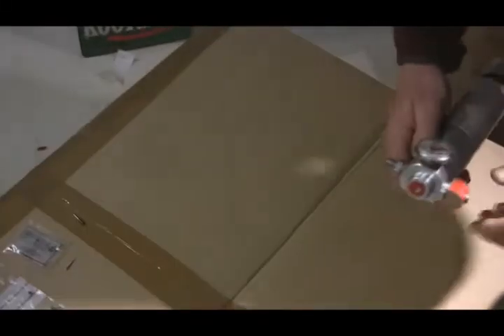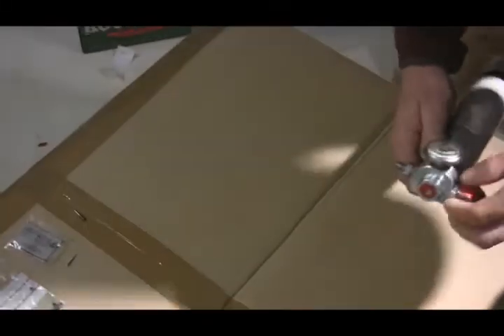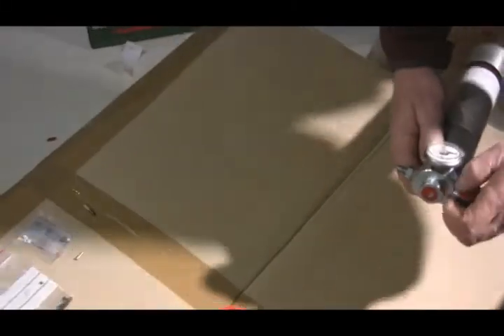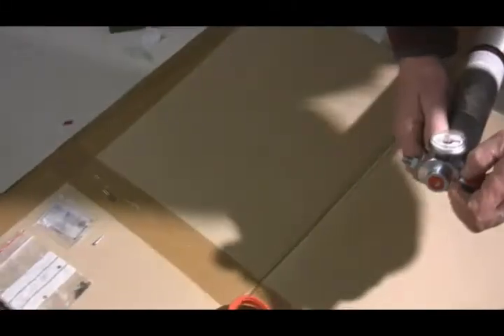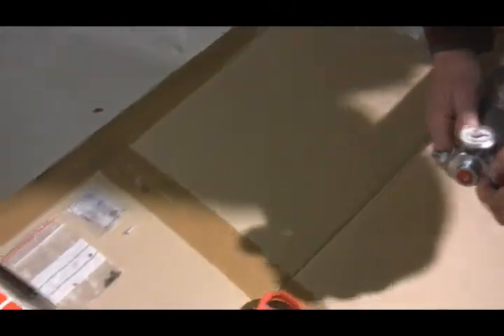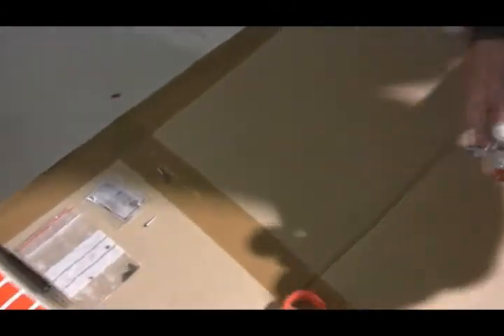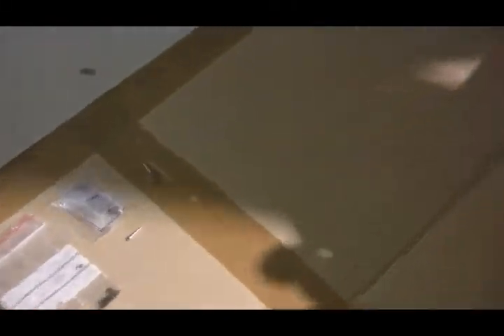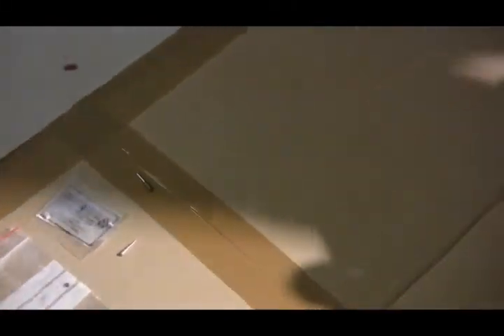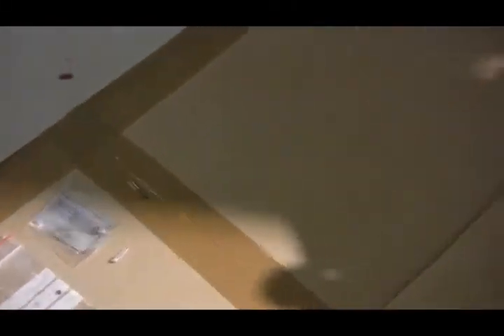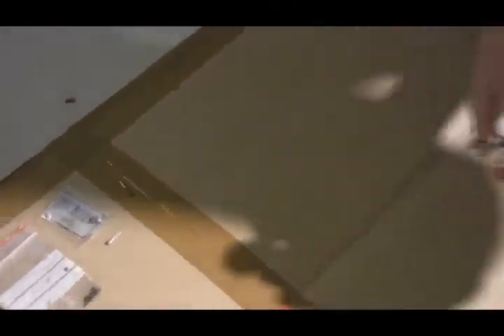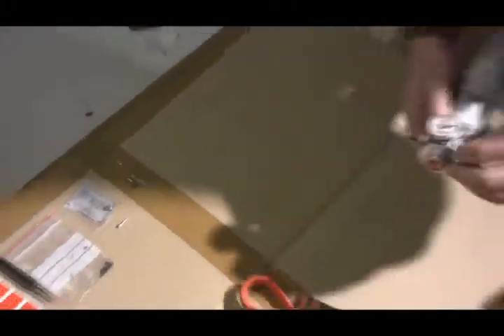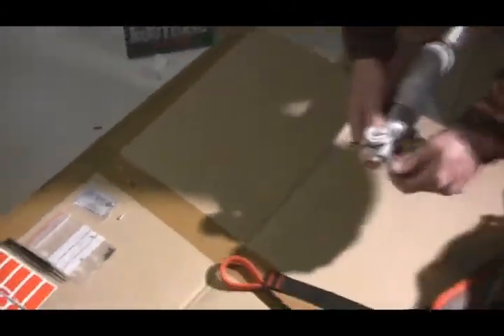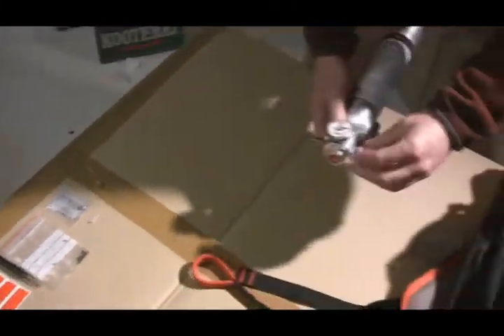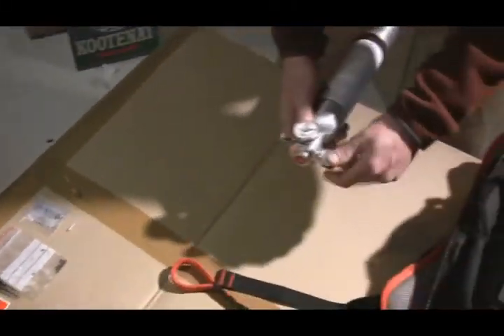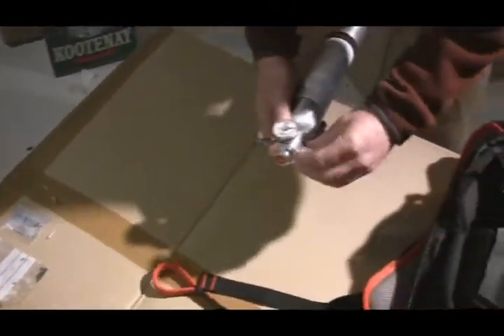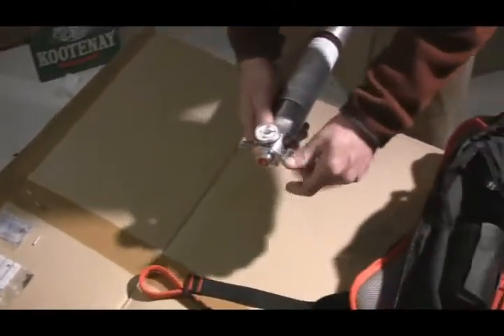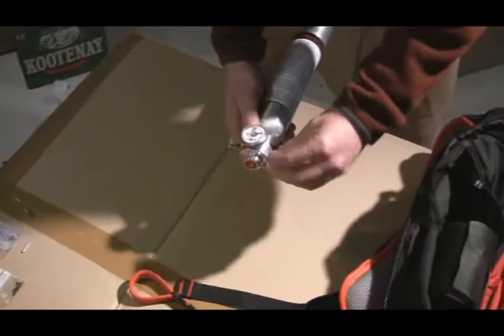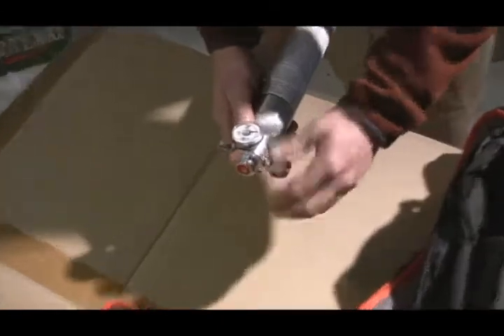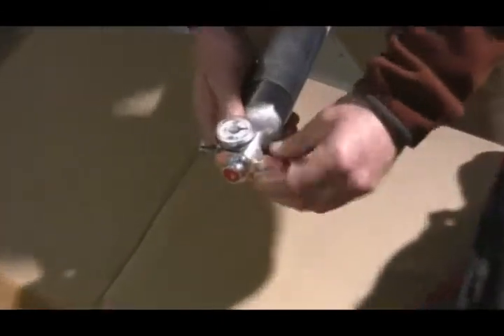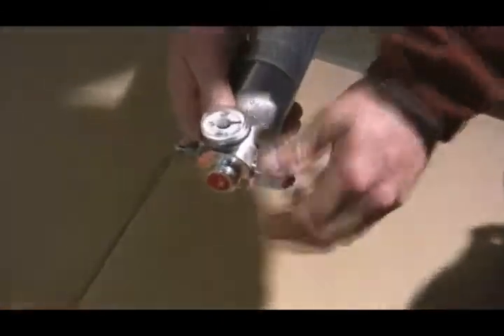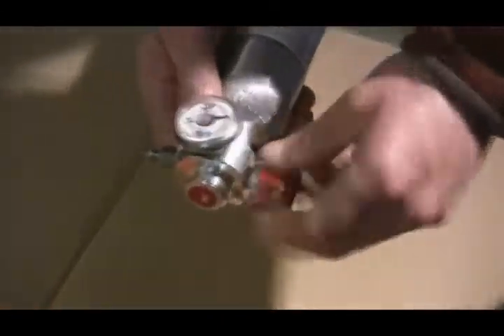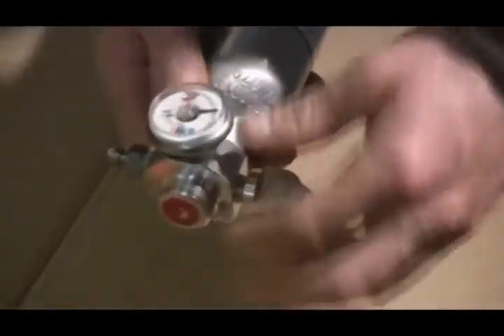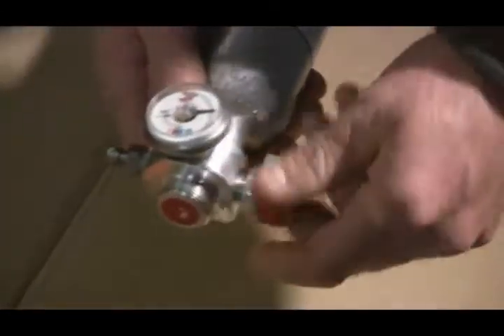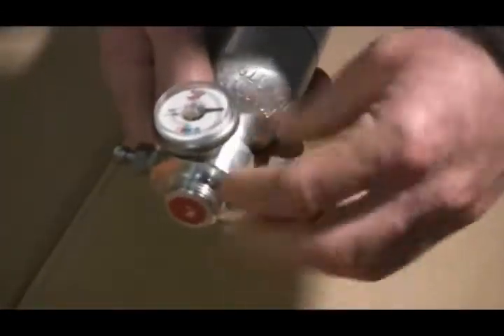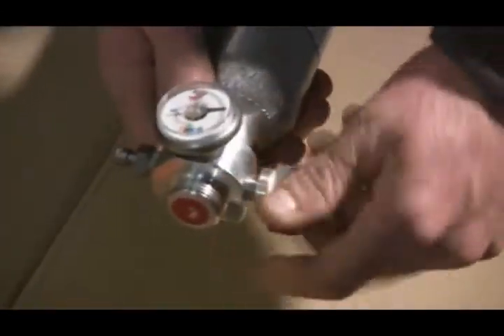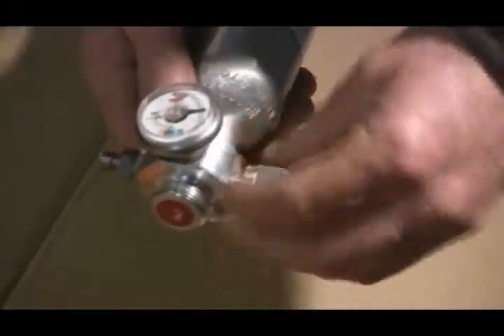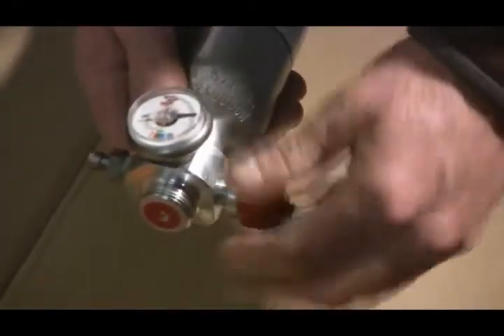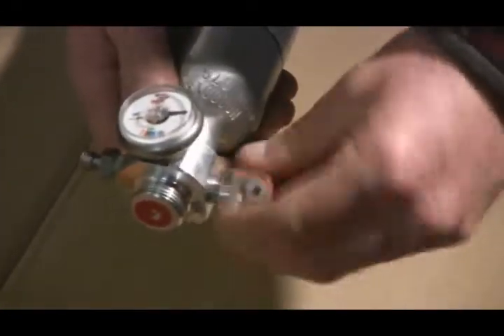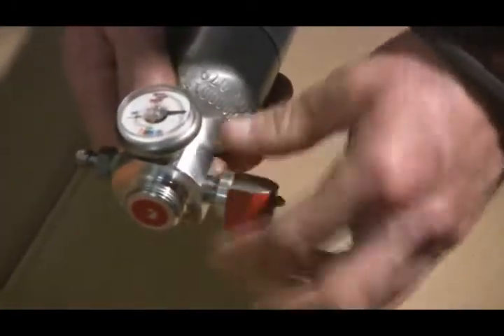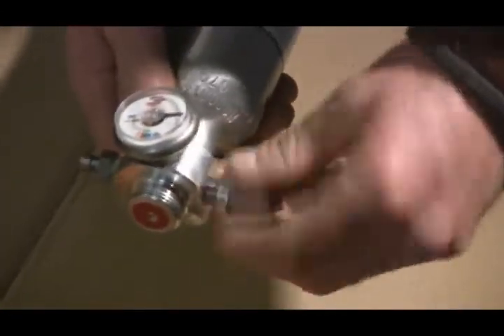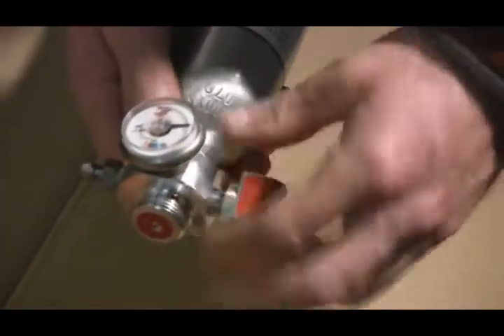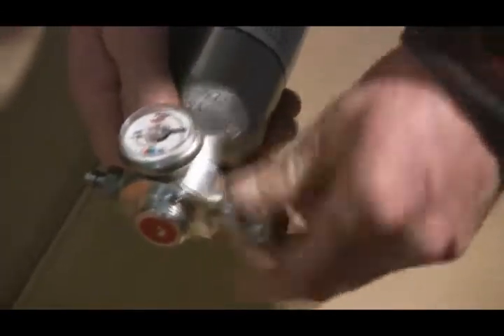Next, we're going to take the canister apart. Check the piston and the o-ring.